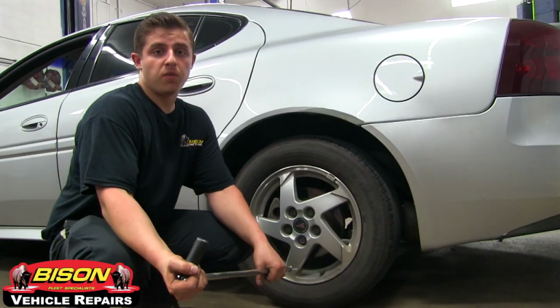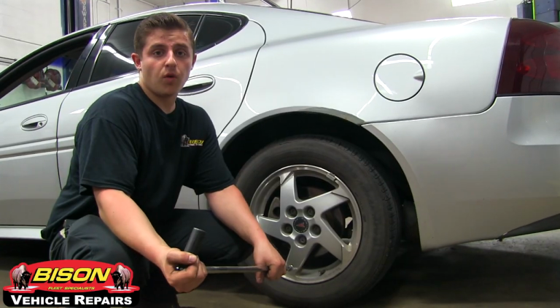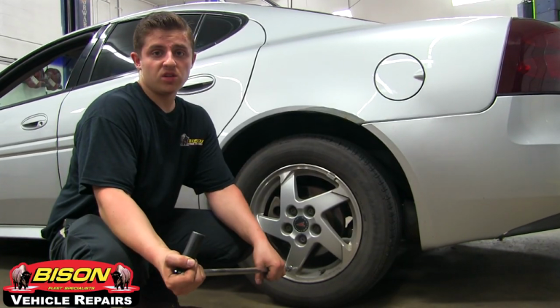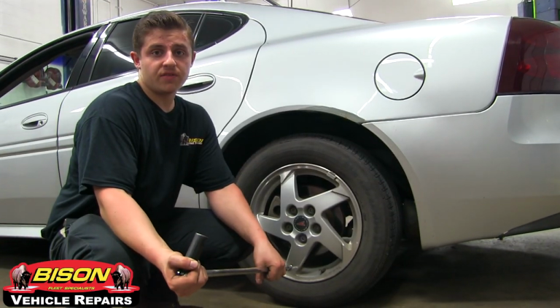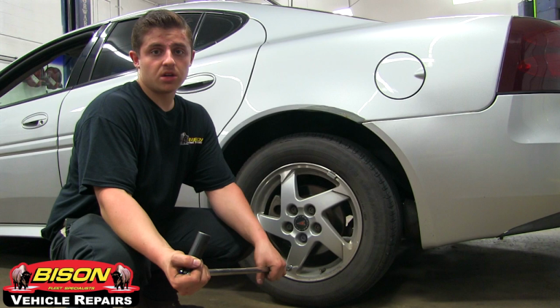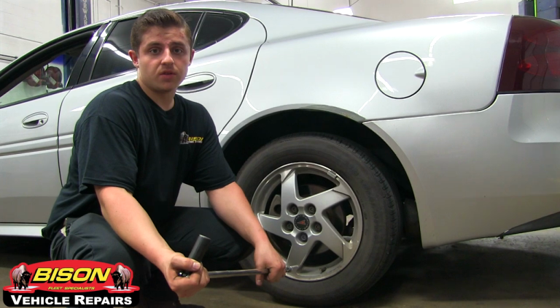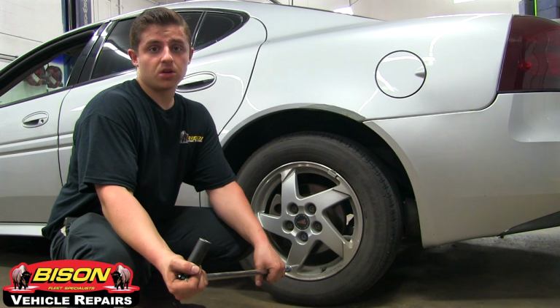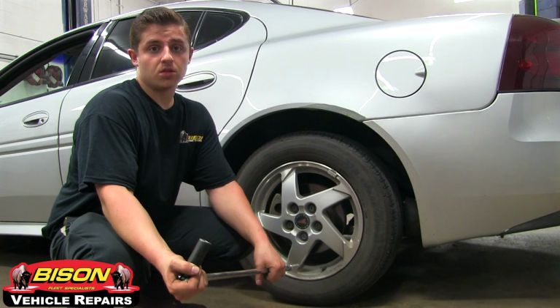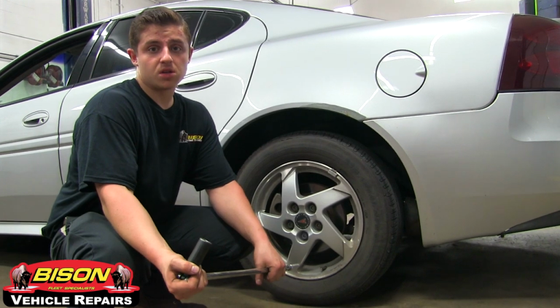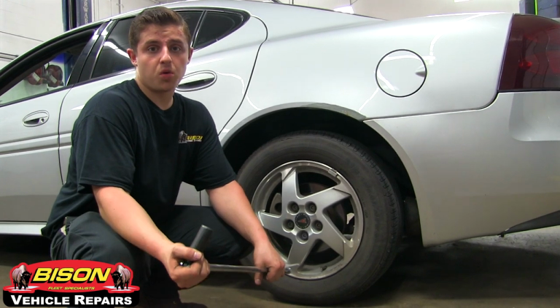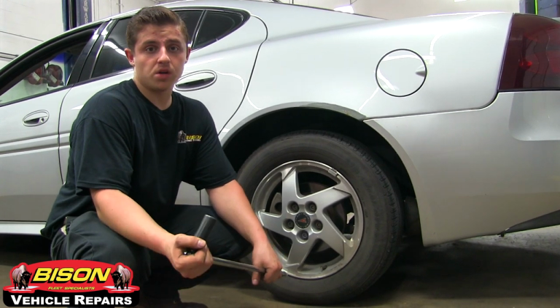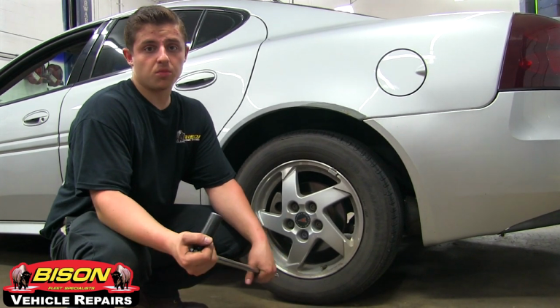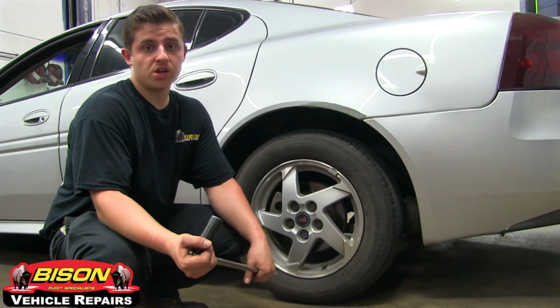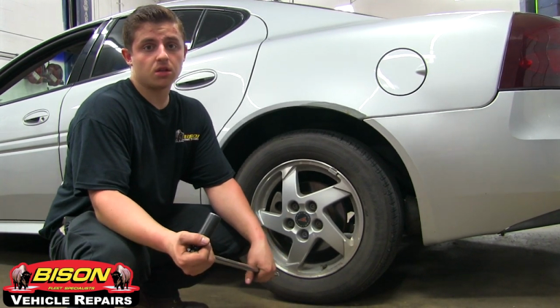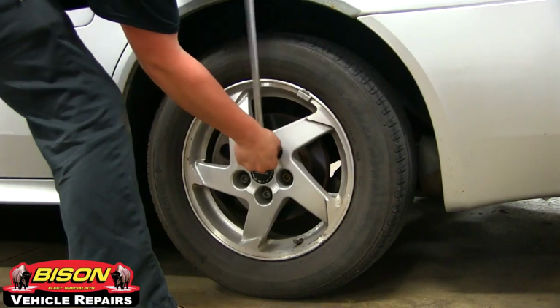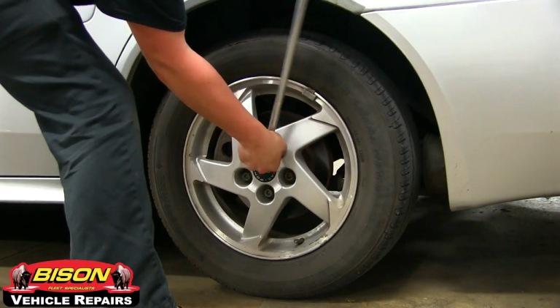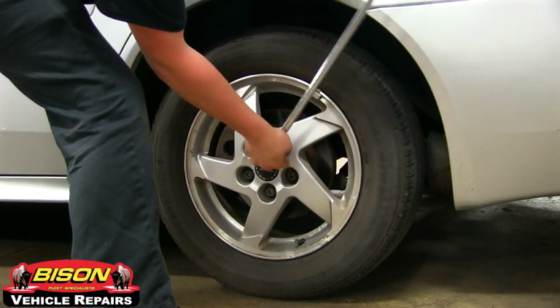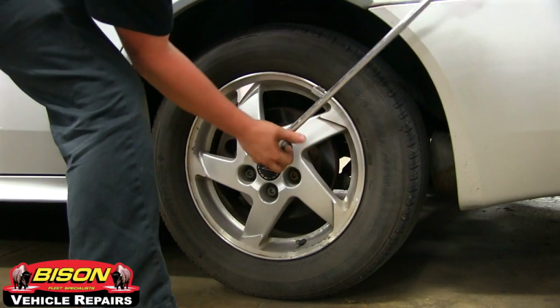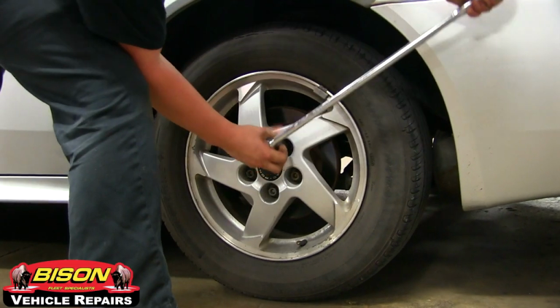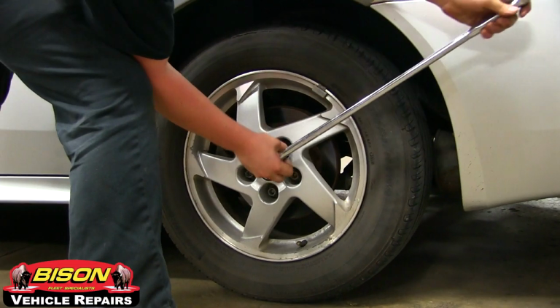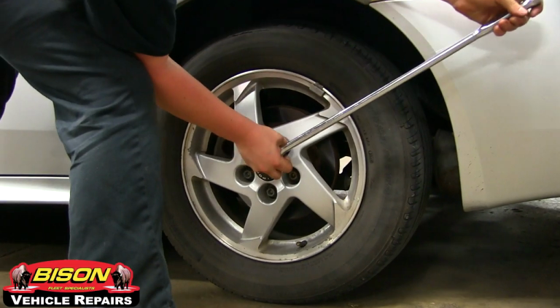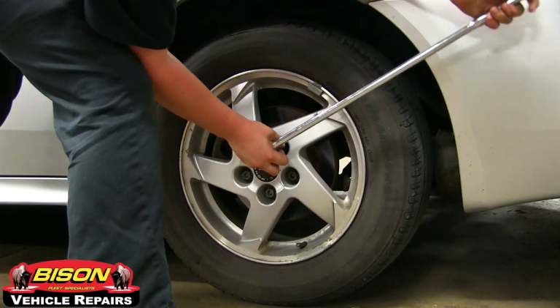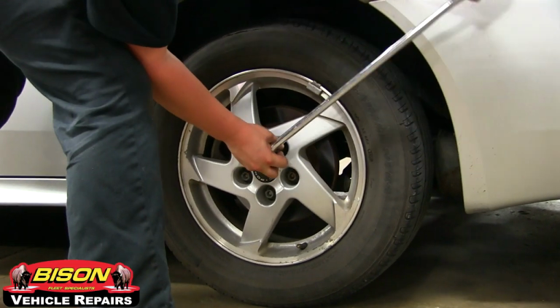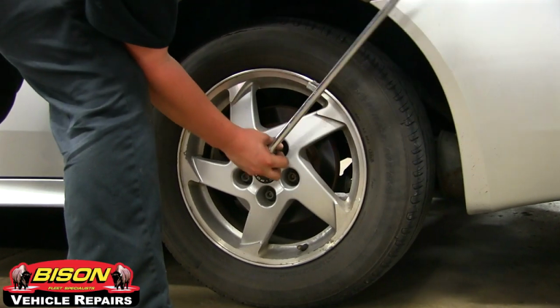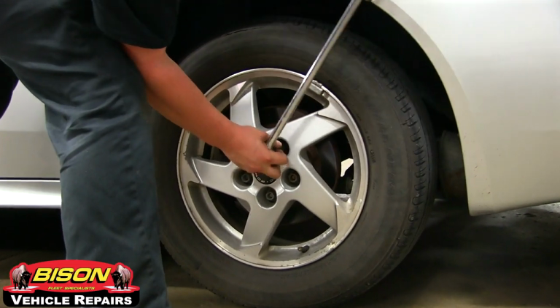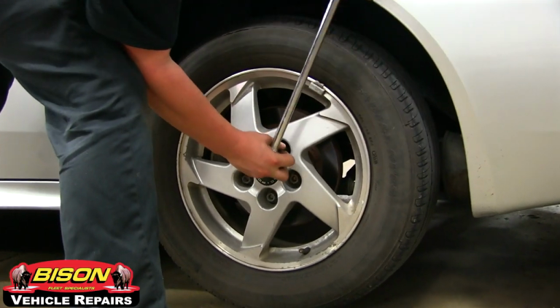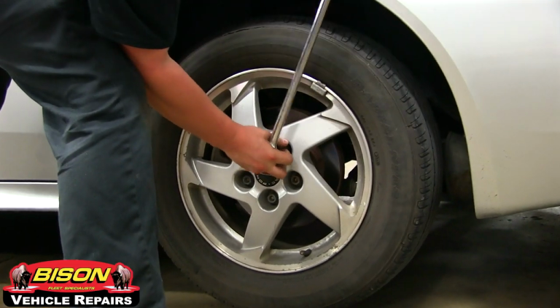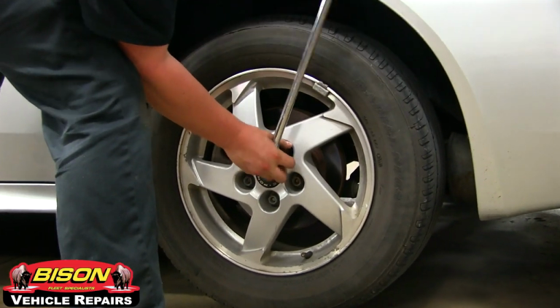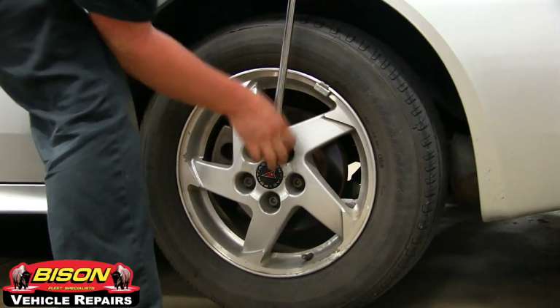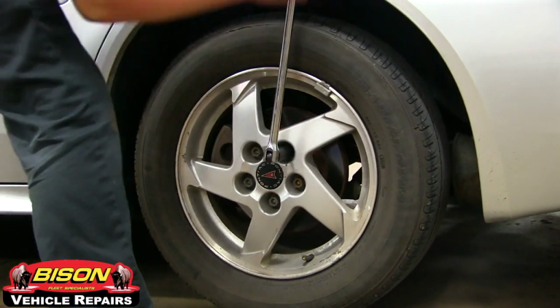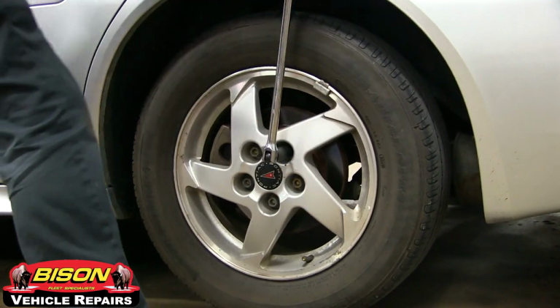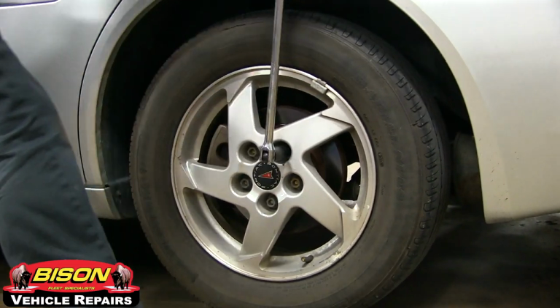Before lifting your vehicle, it's important to break the lug nuts loose, because once you lift your vehicle, the tire will rotate.